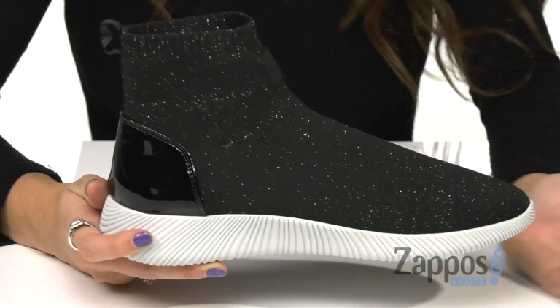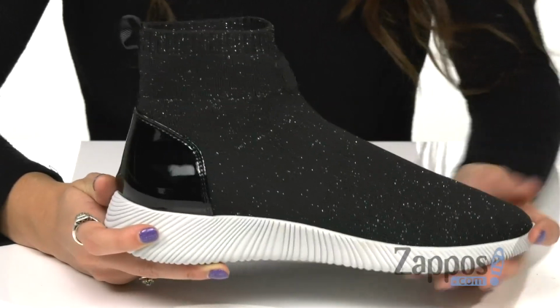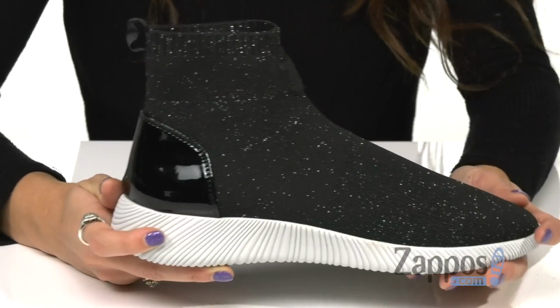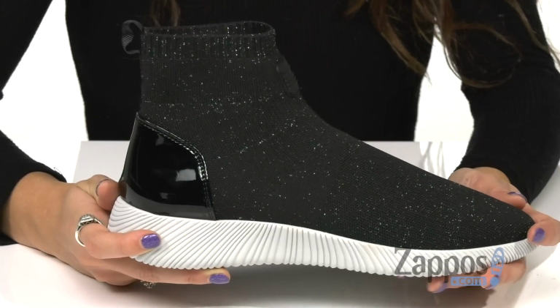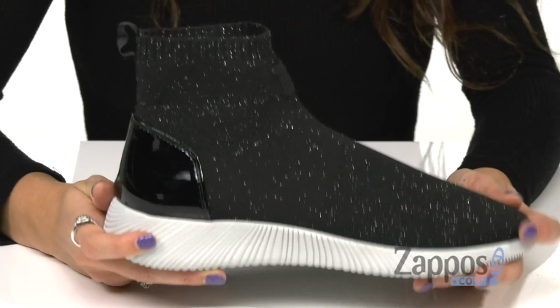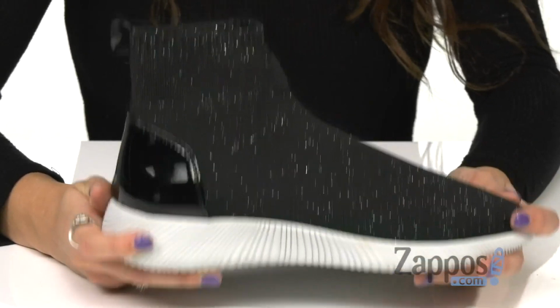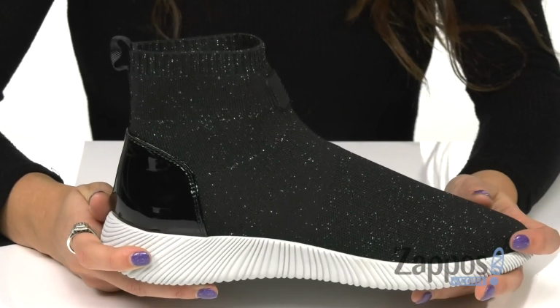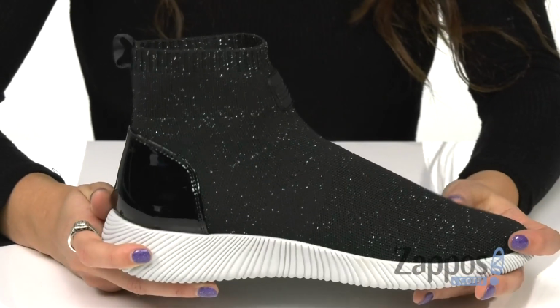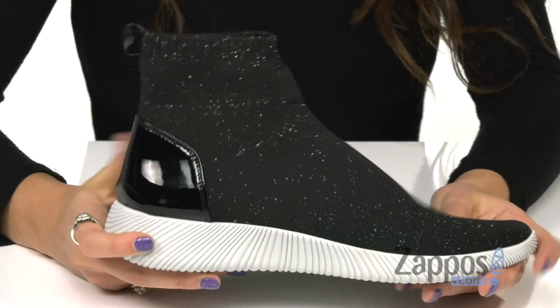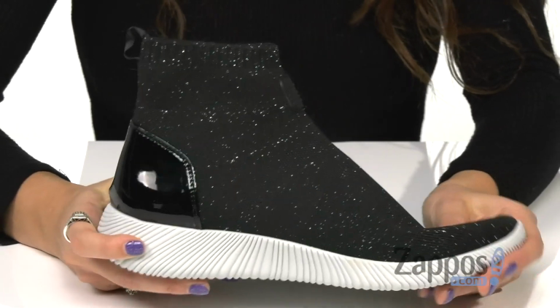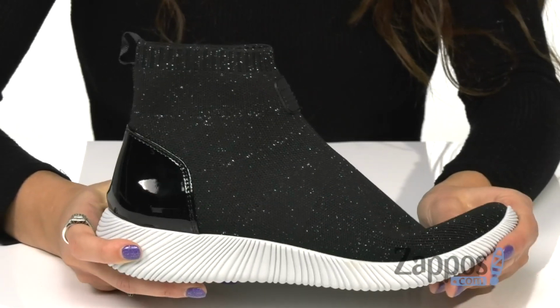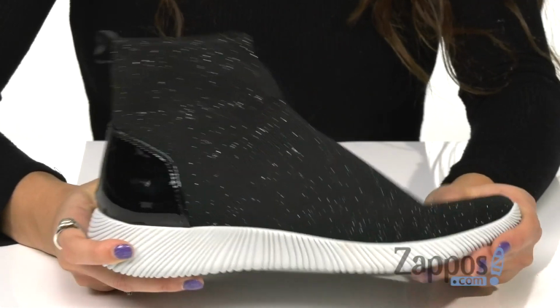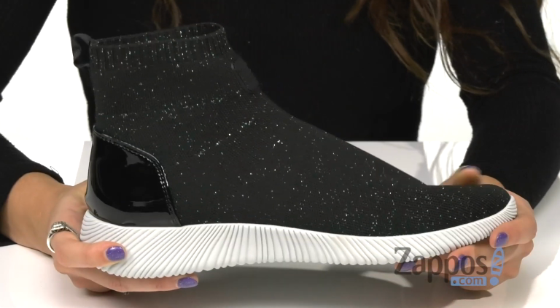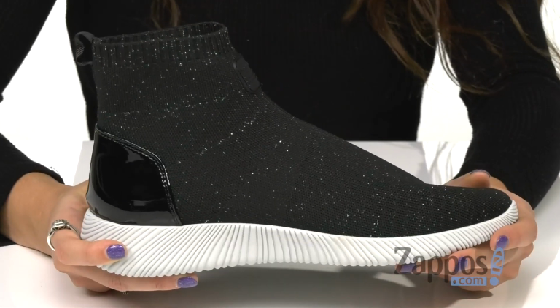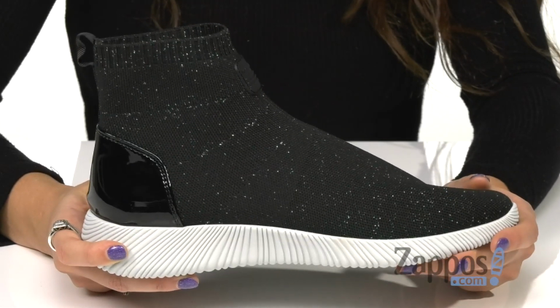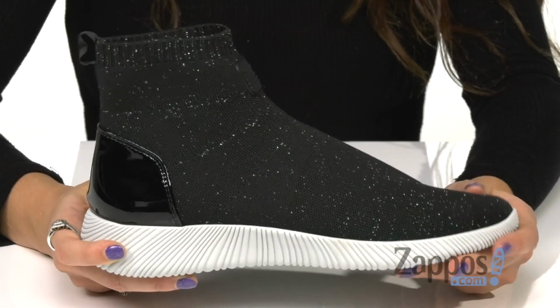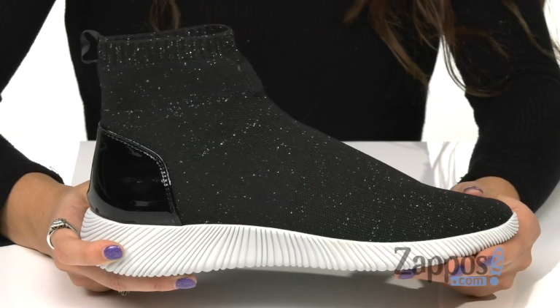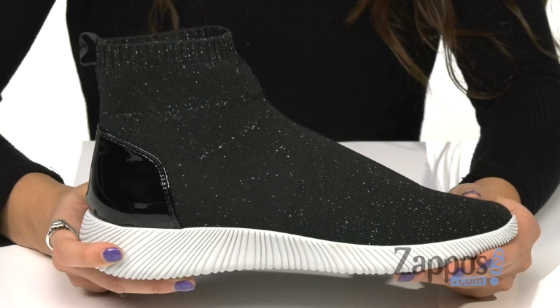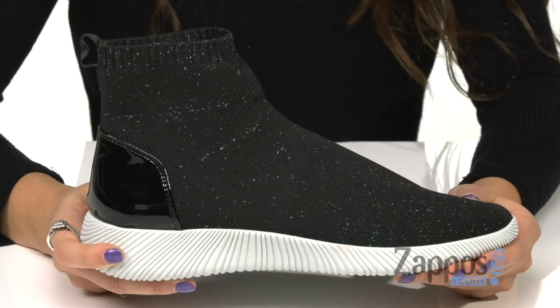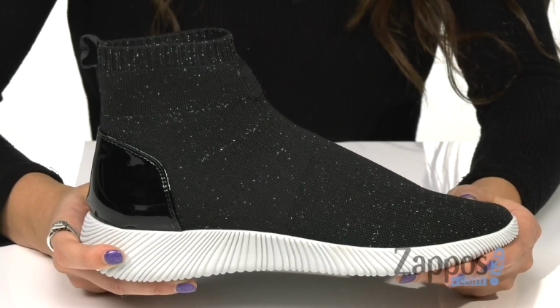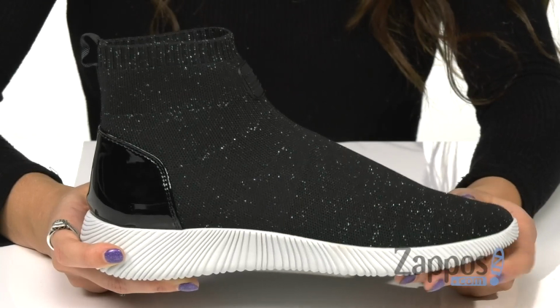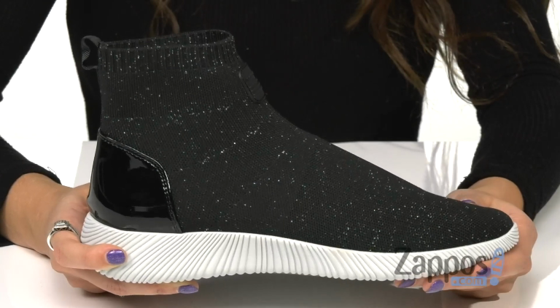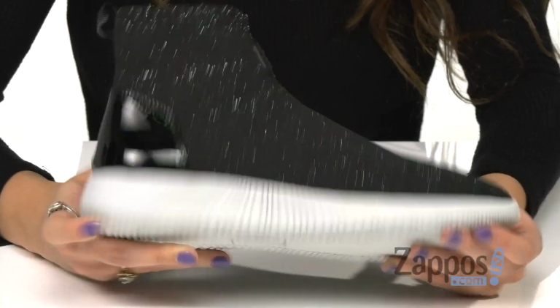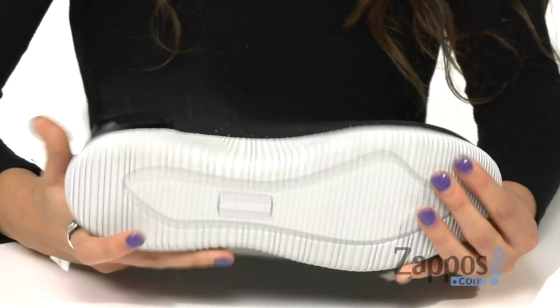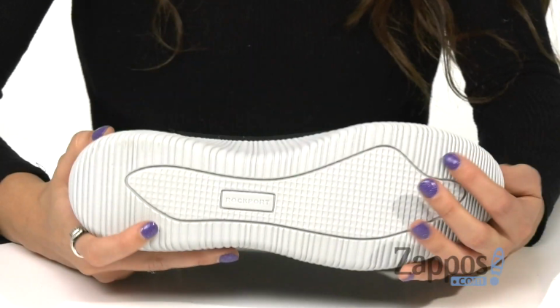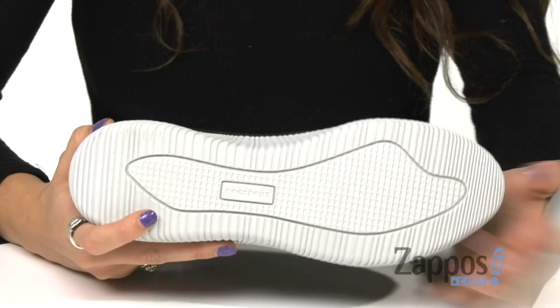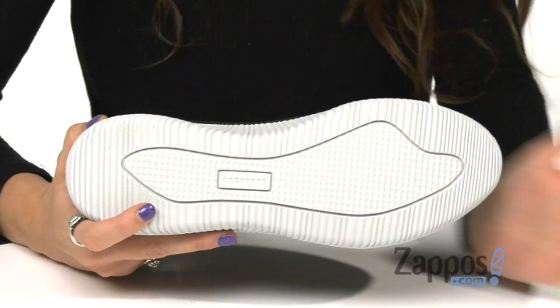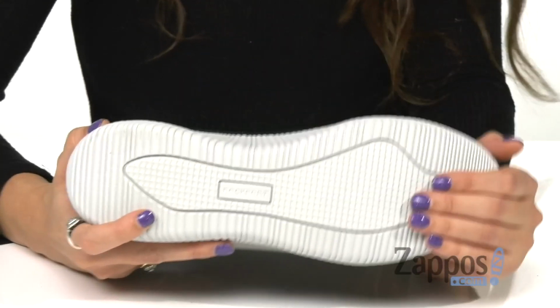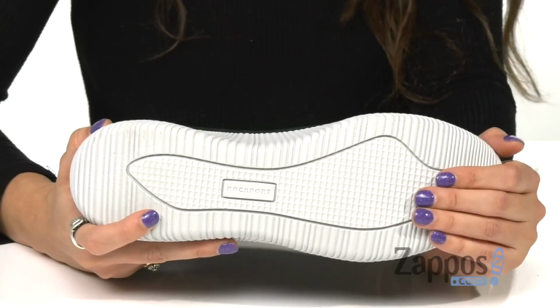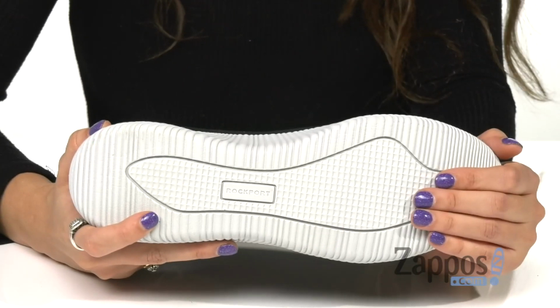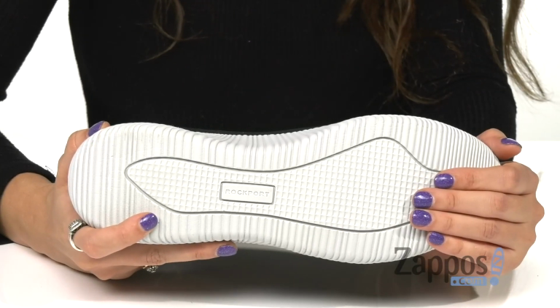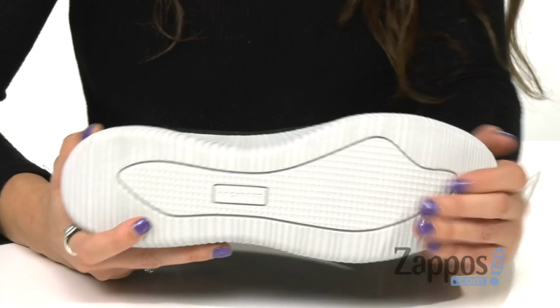The shoe features truTECH technology which is designed to provide a lightweight feel, flexibility, and shock absorption. And it's all on top of a lightweight EVA outsole.